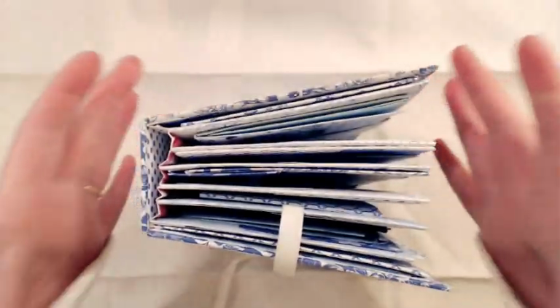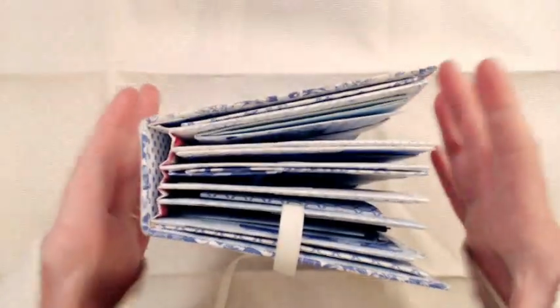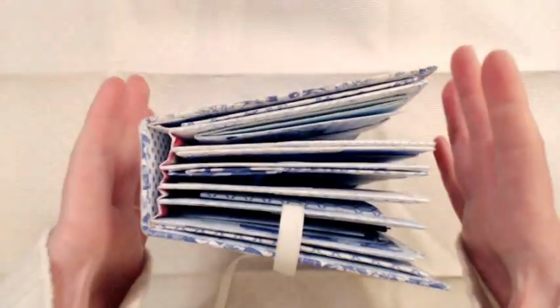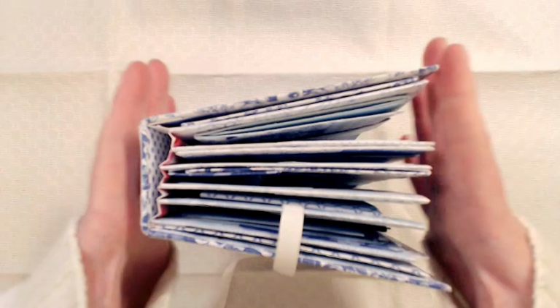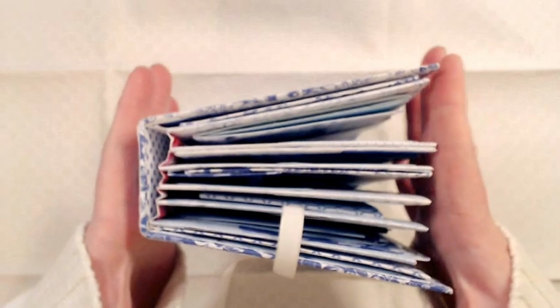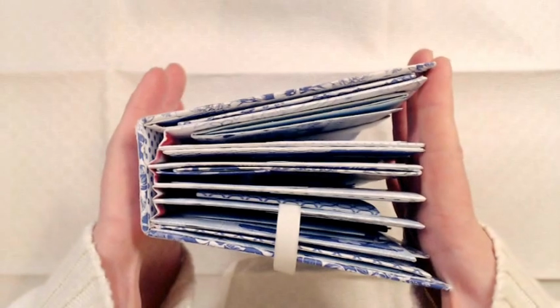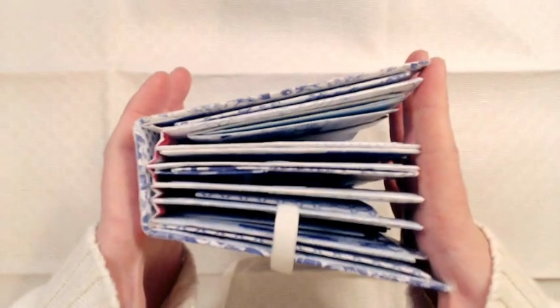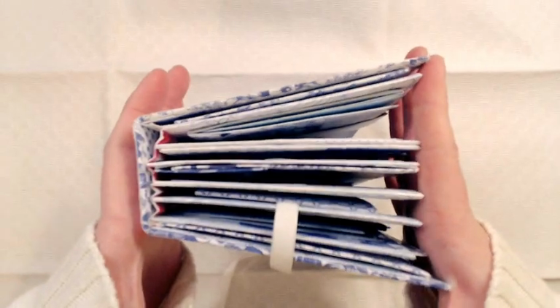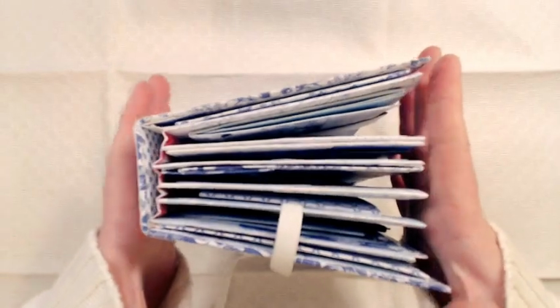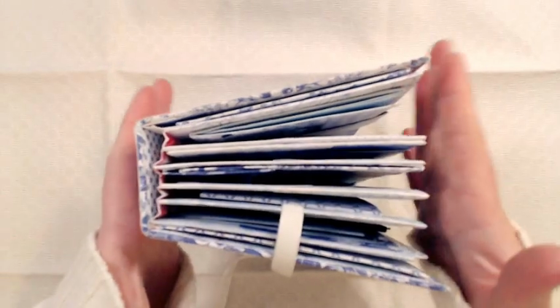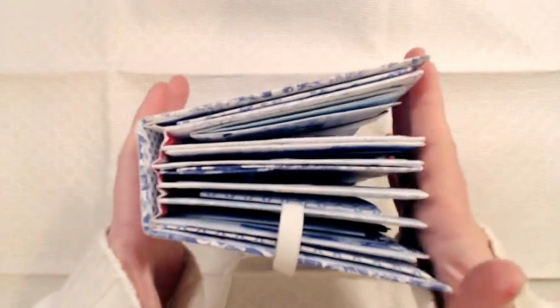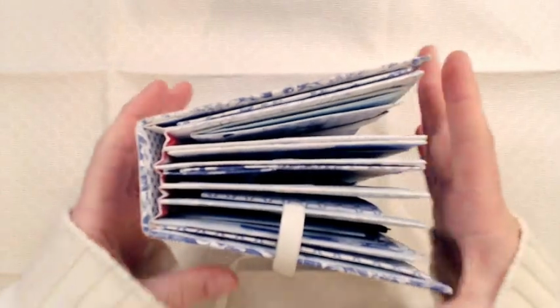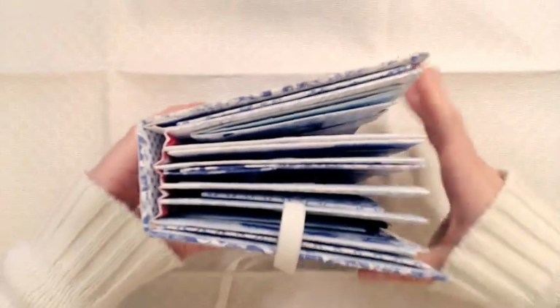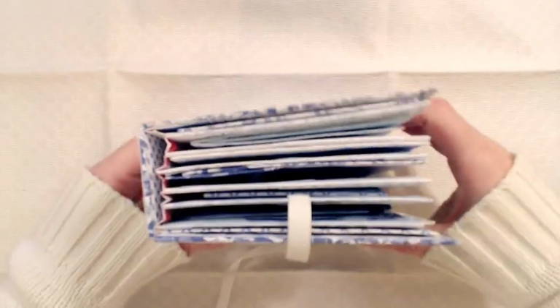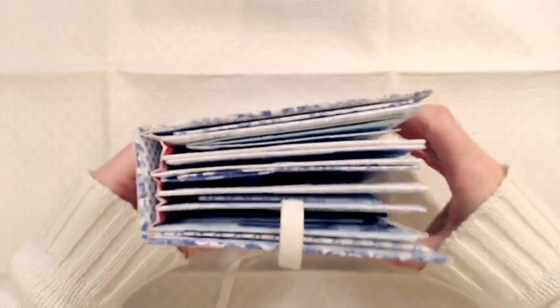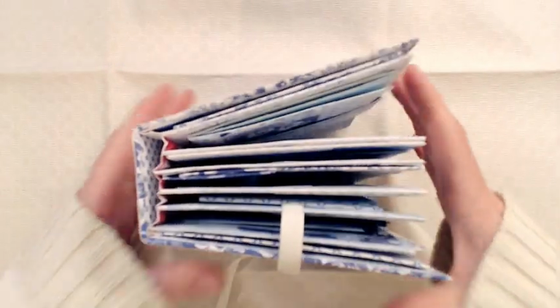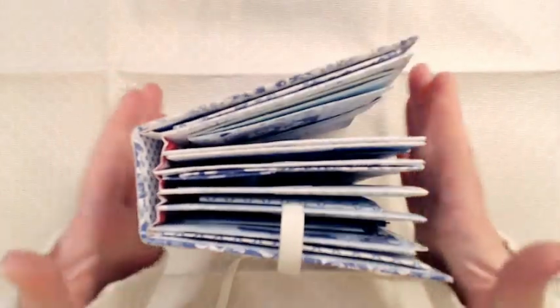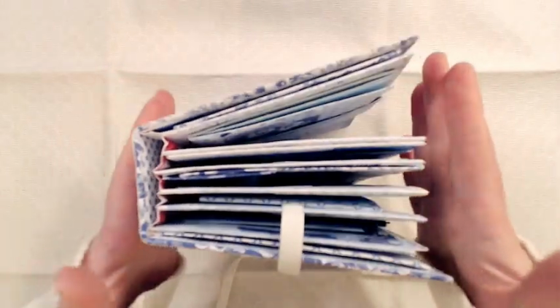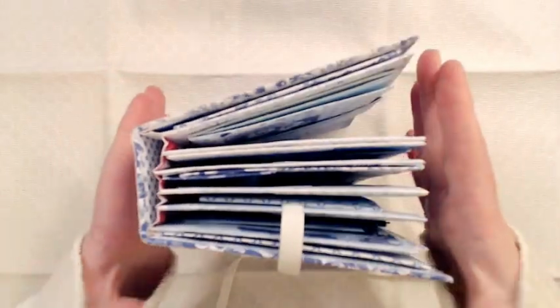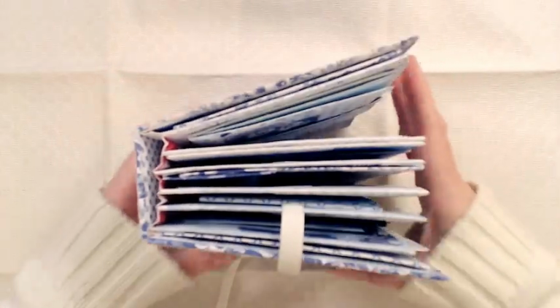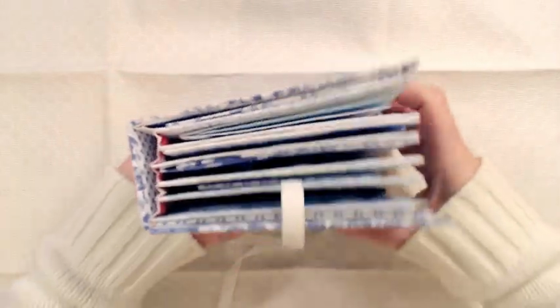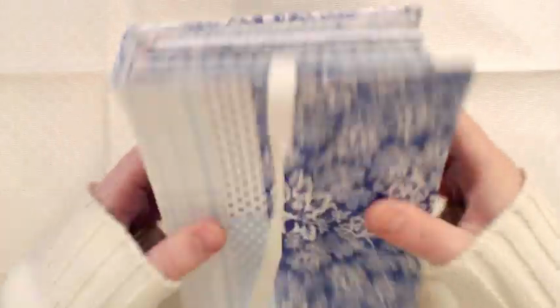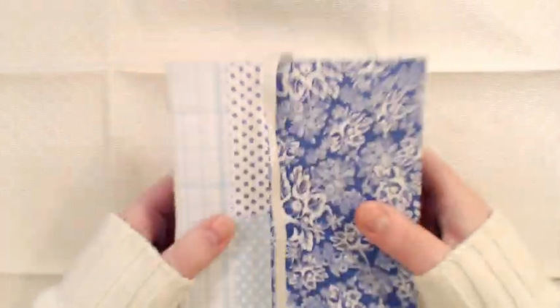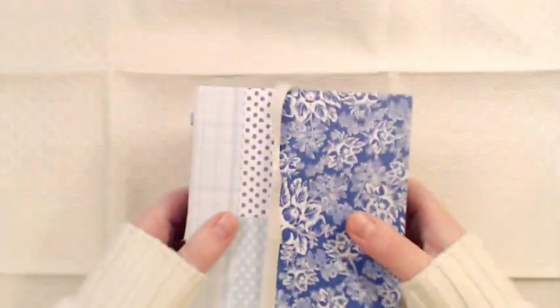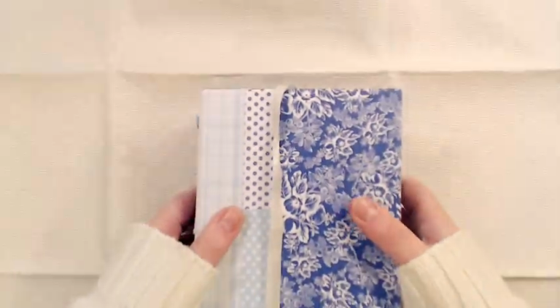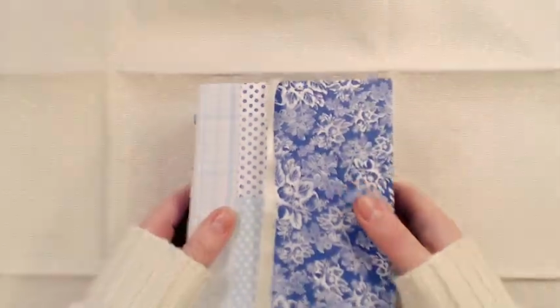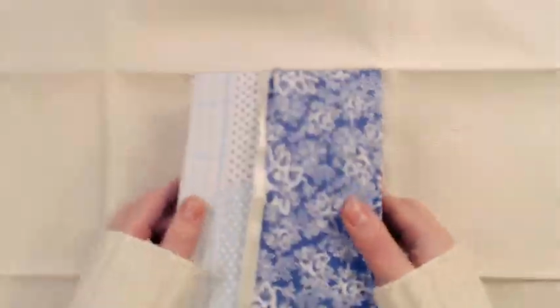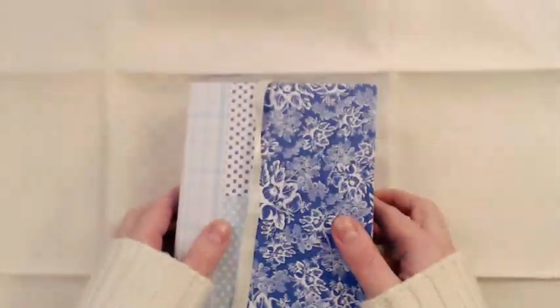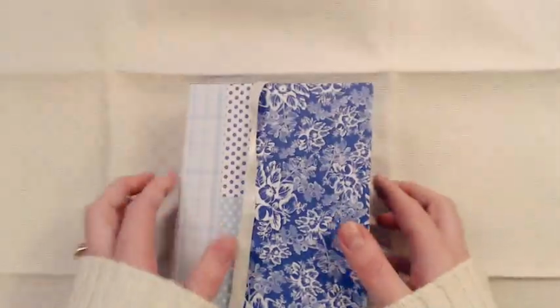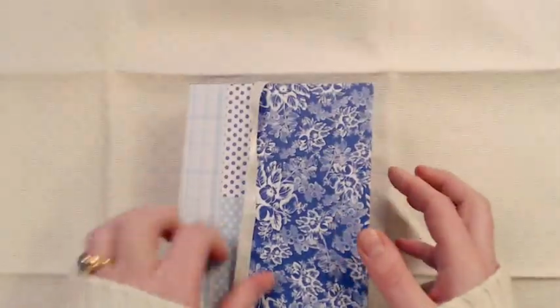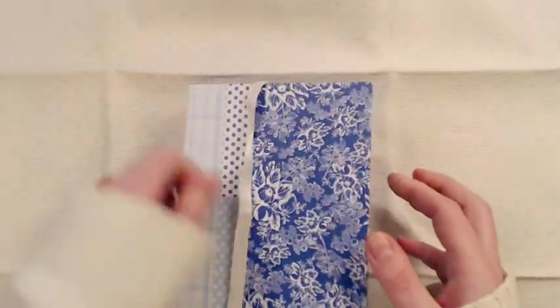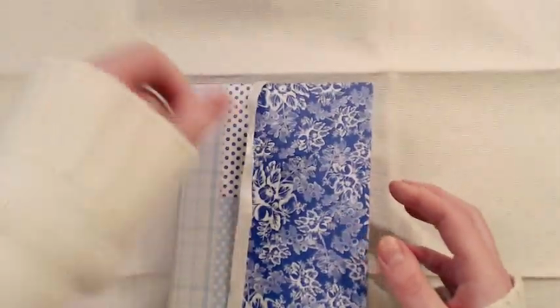Even though I don't have many embellishments it flares open, but you can still open the pages almost entirely flat.